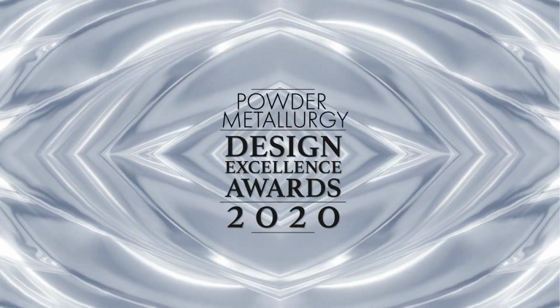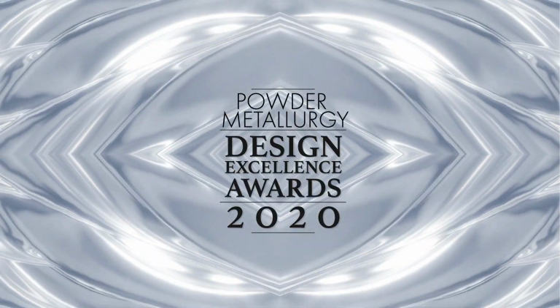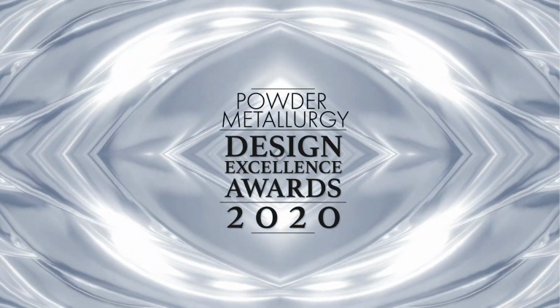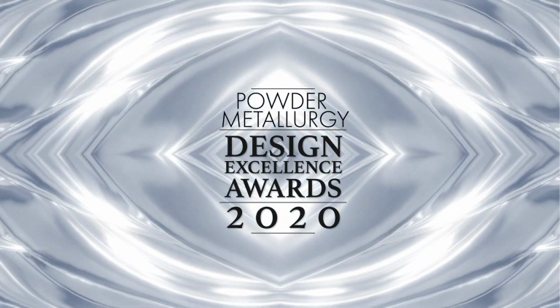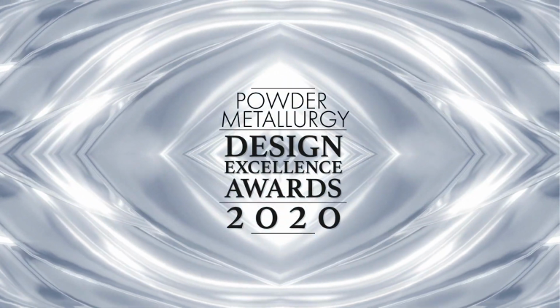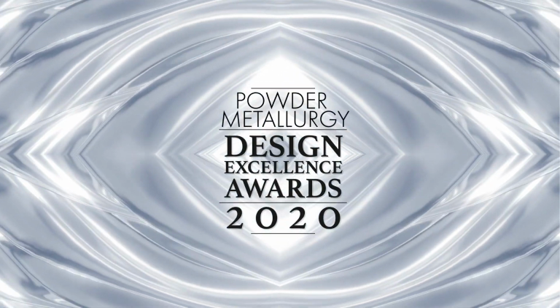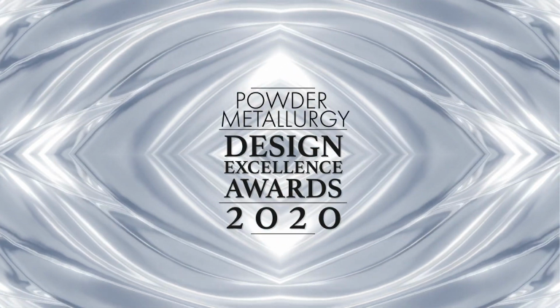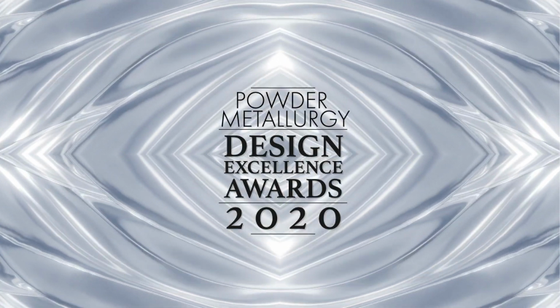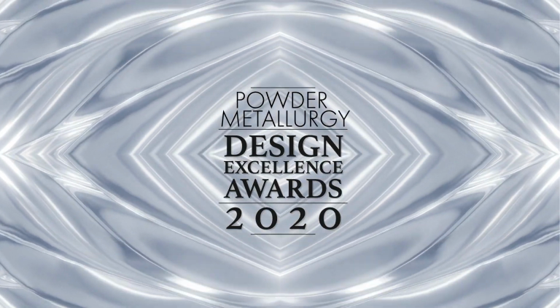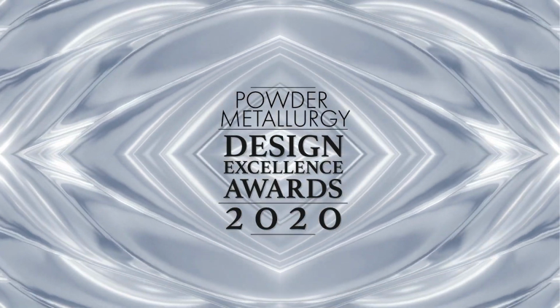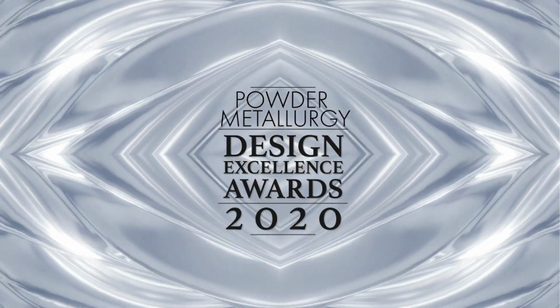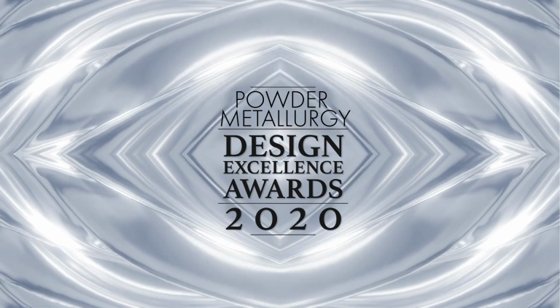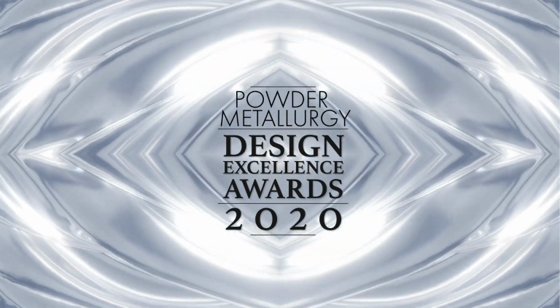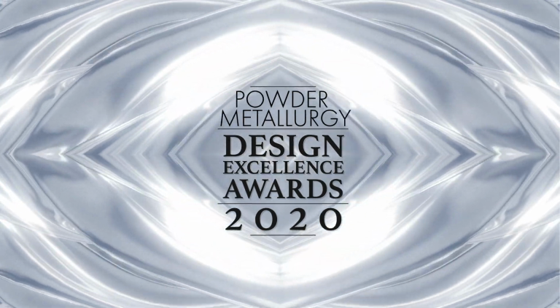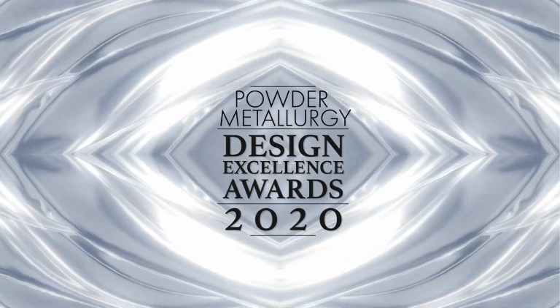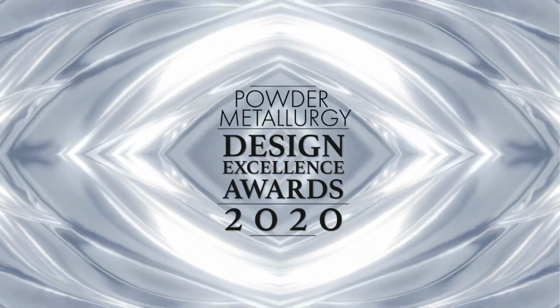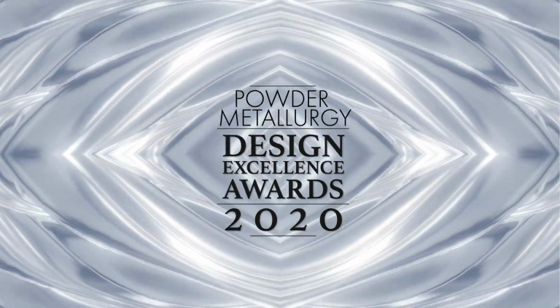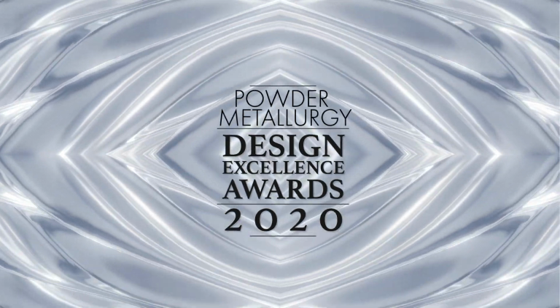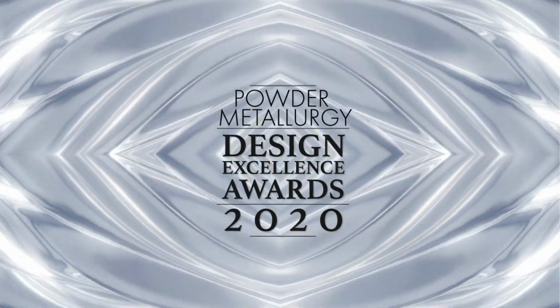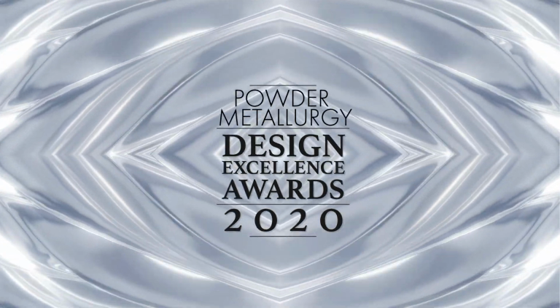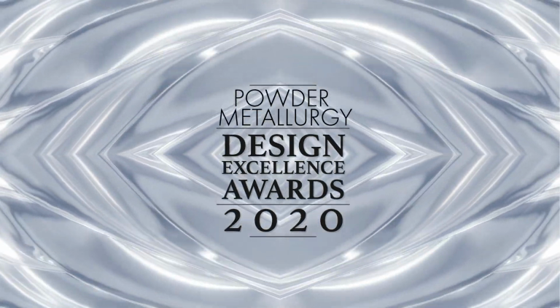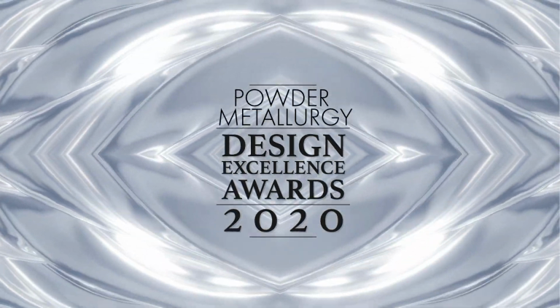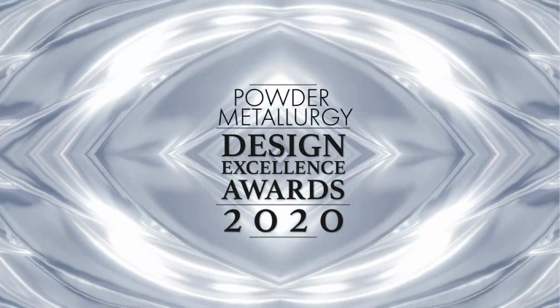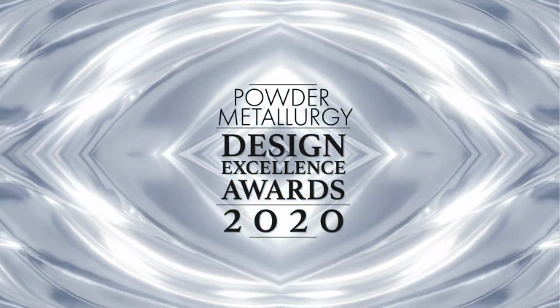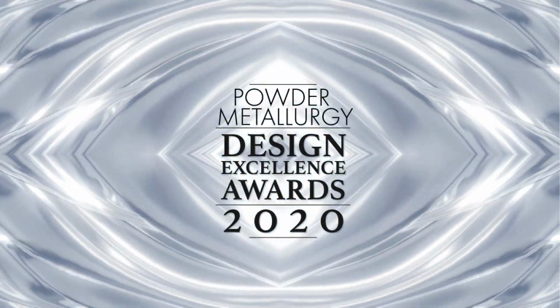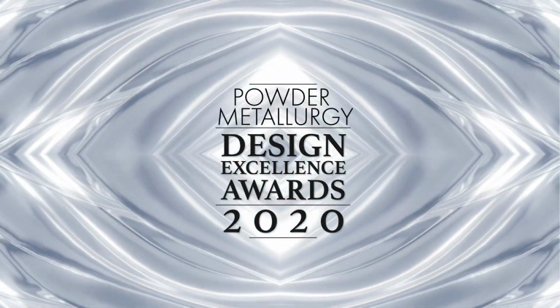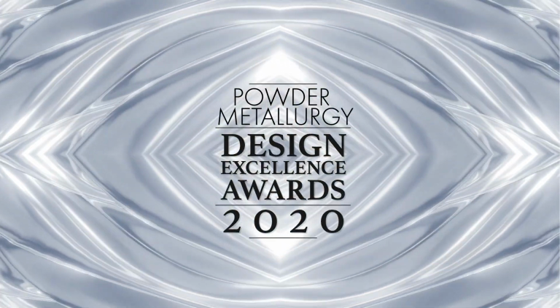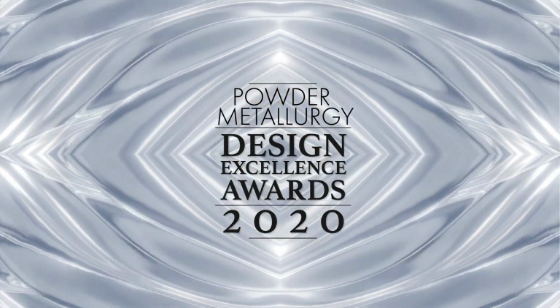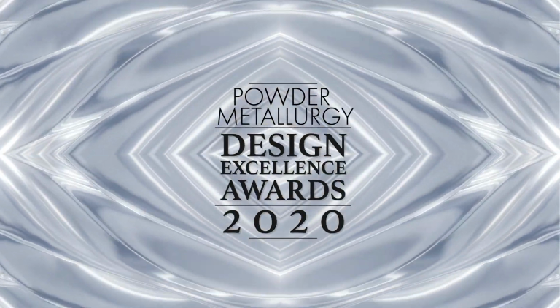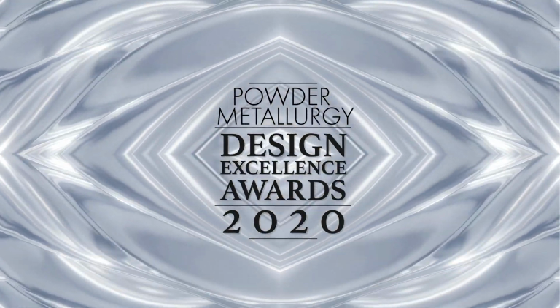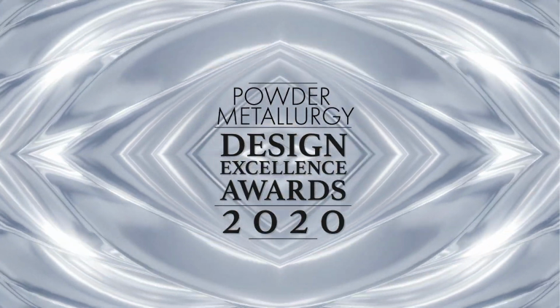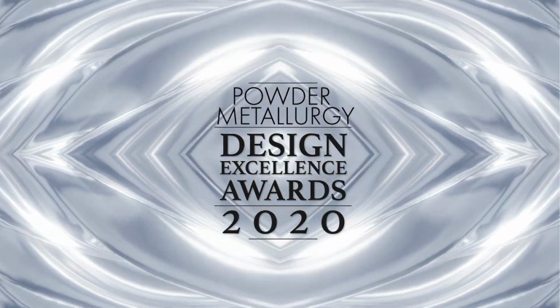Congratulations to this year's Powder Metallurgy Design Excellence Awards winners!